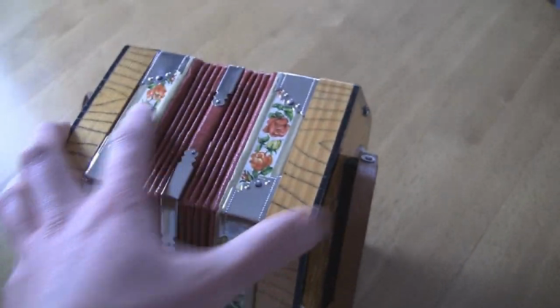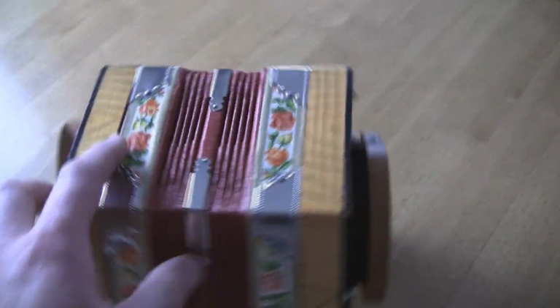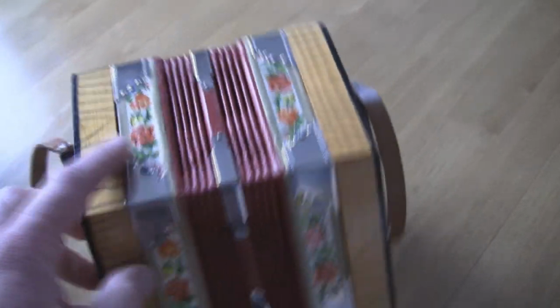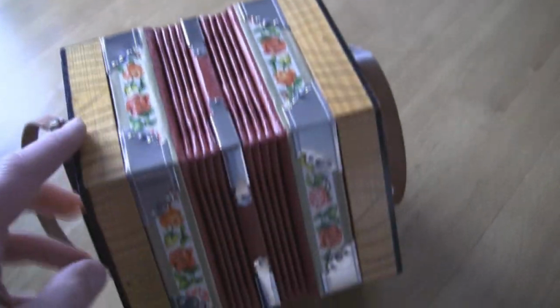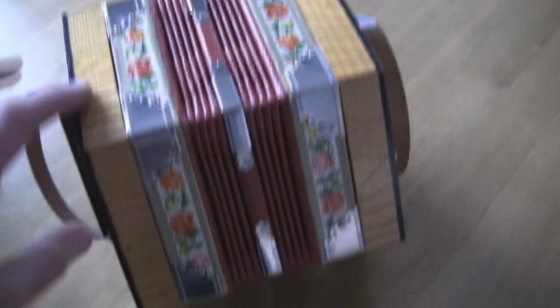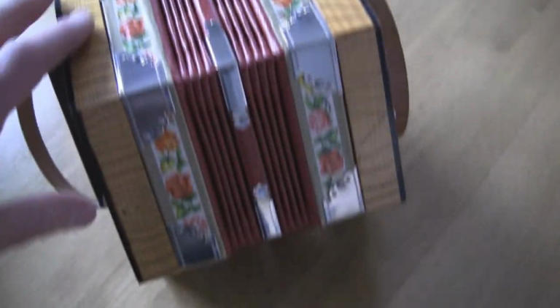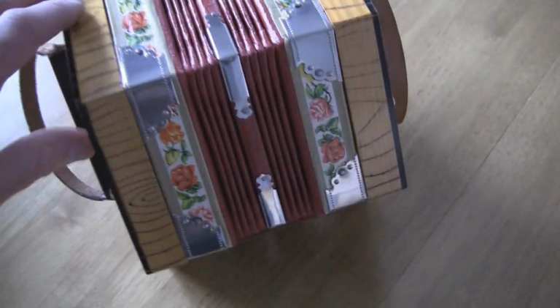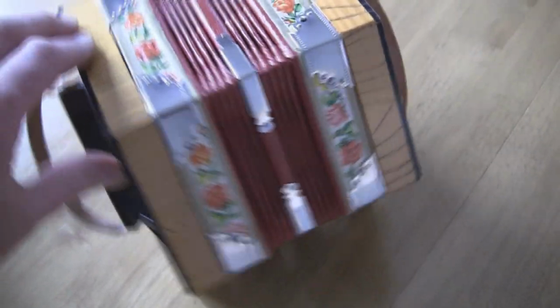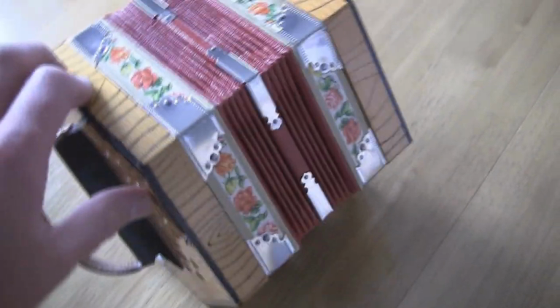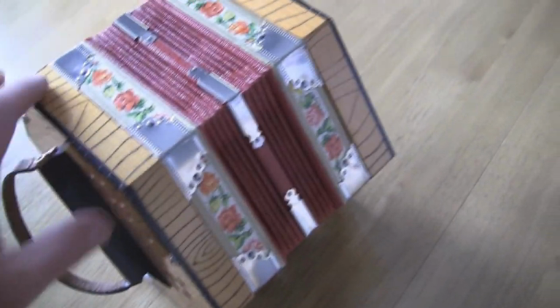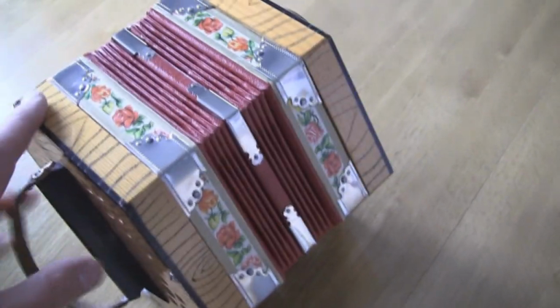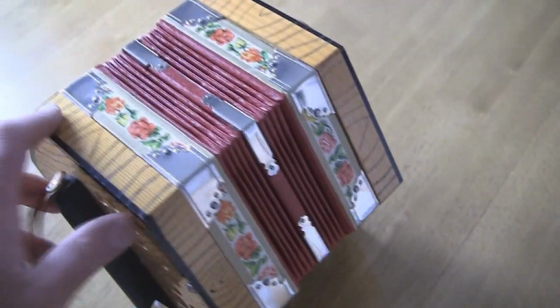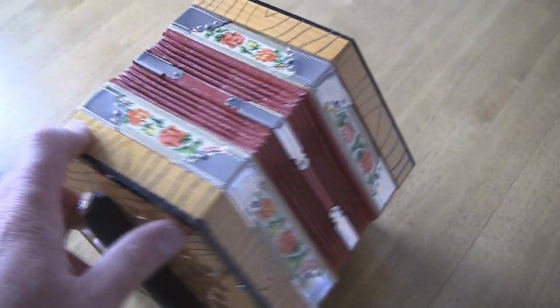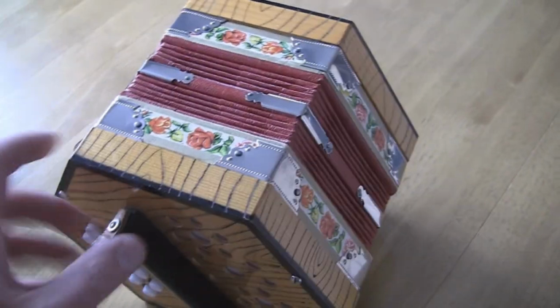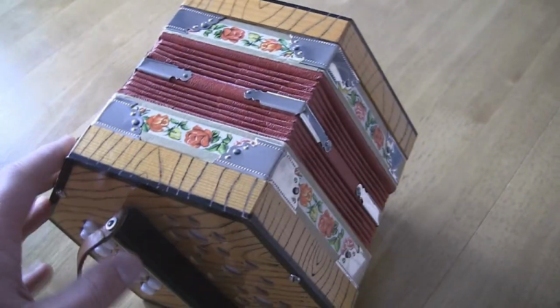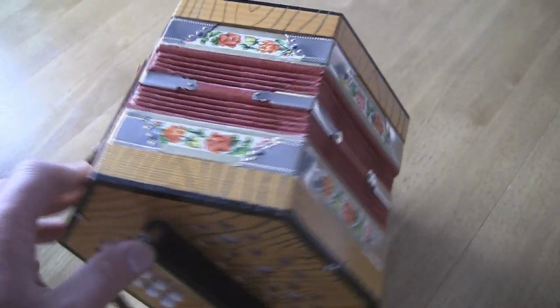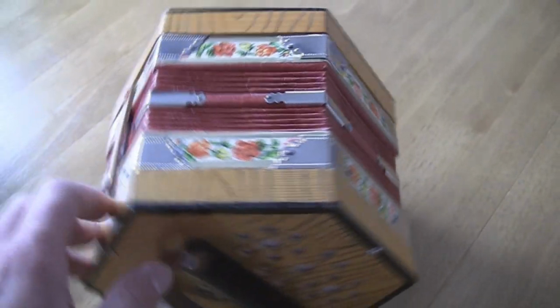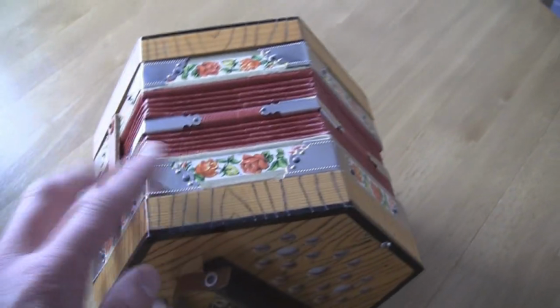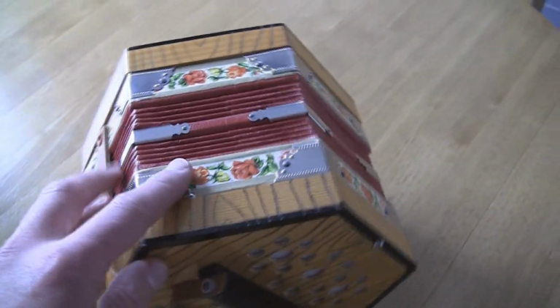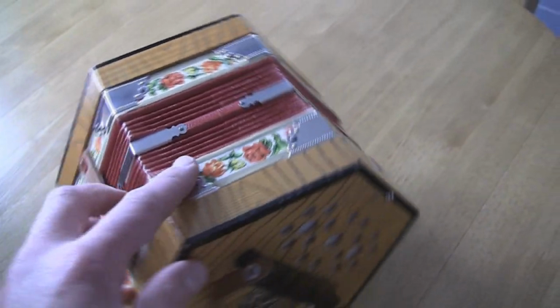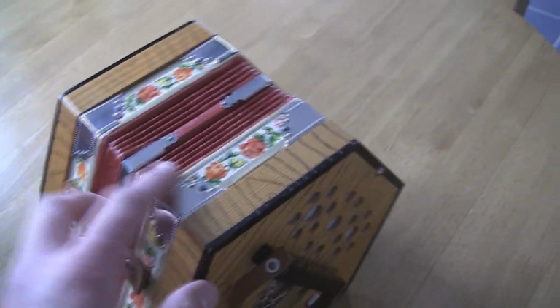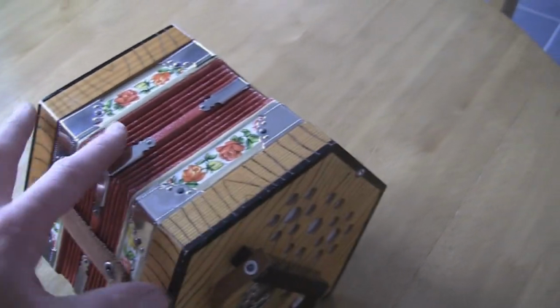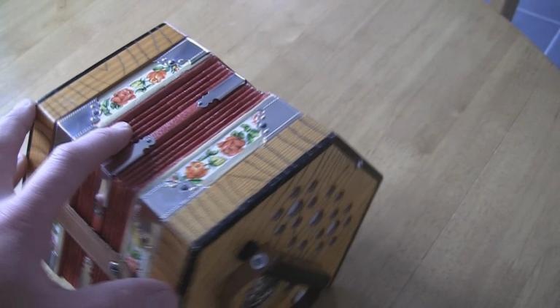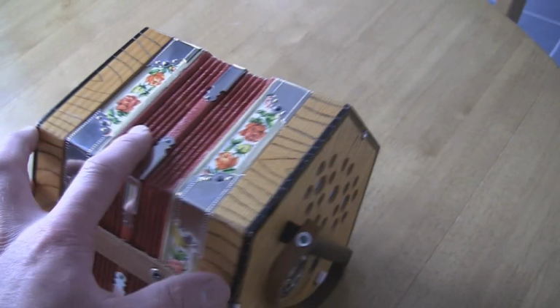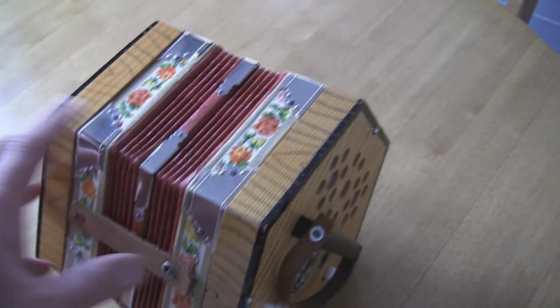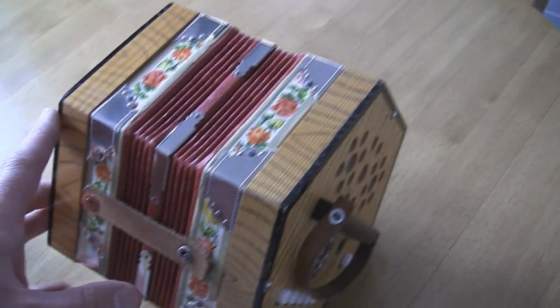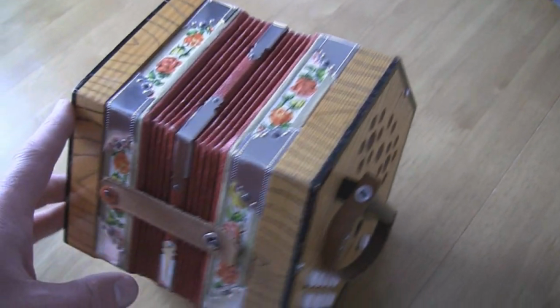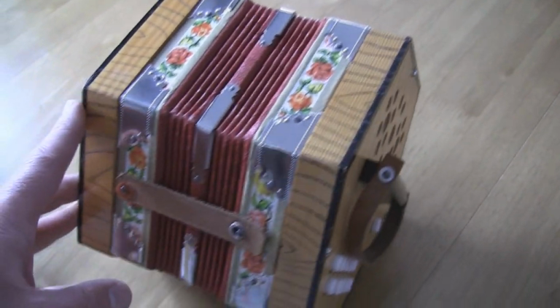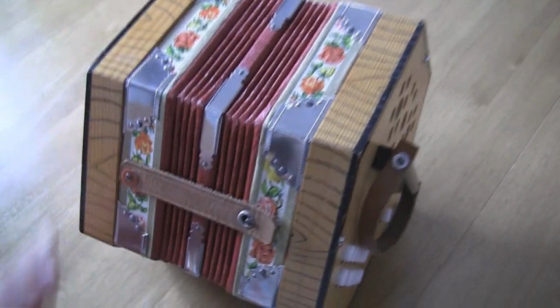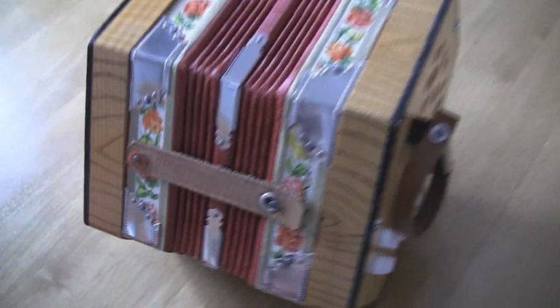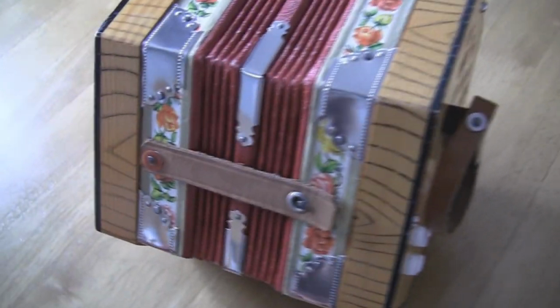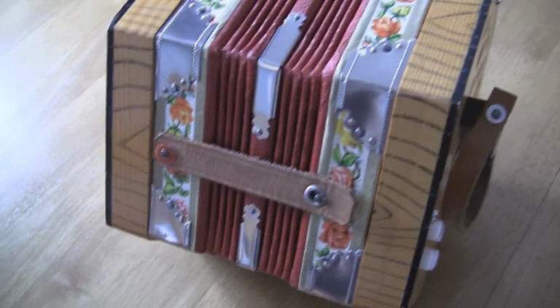Unfortunately I haven't got a clue how to play it, so I'm hoping it can find a new home with somebody that can.